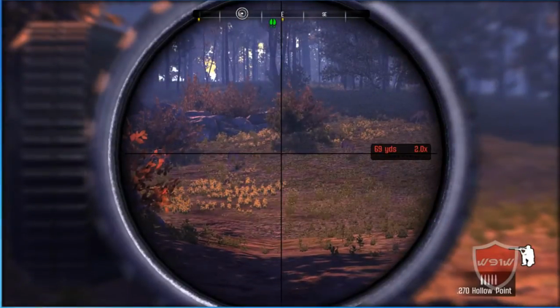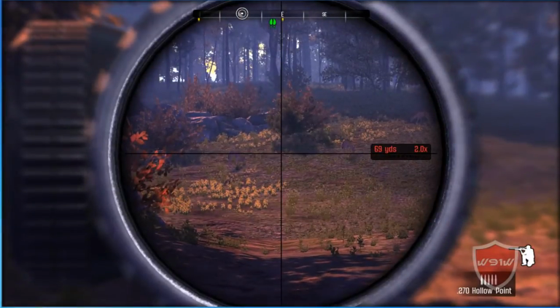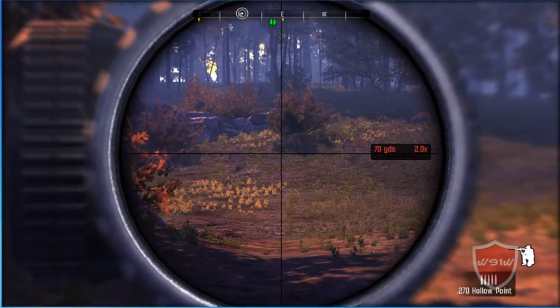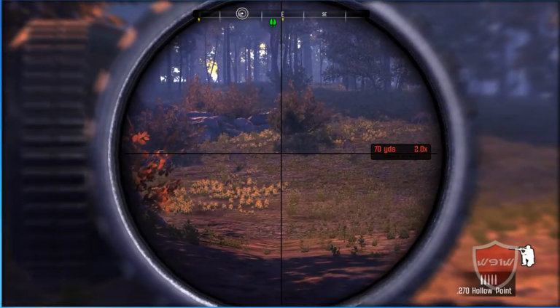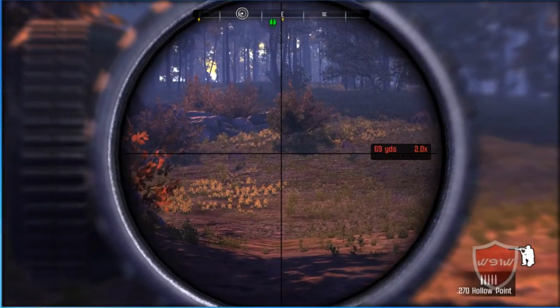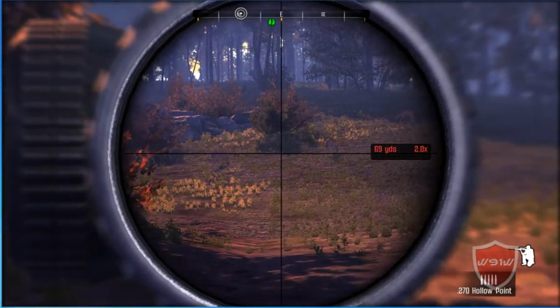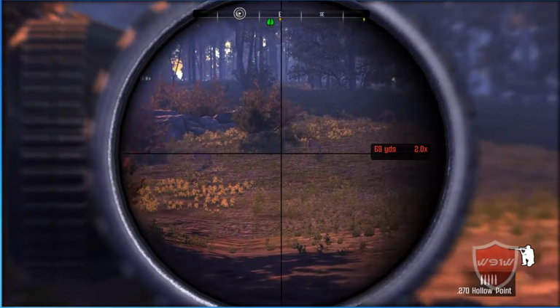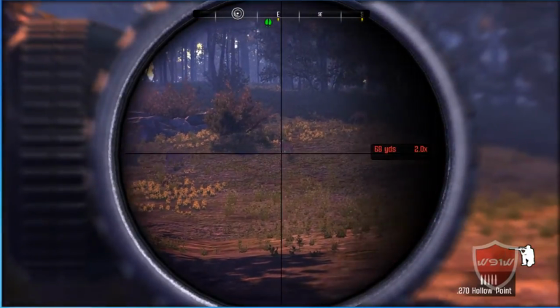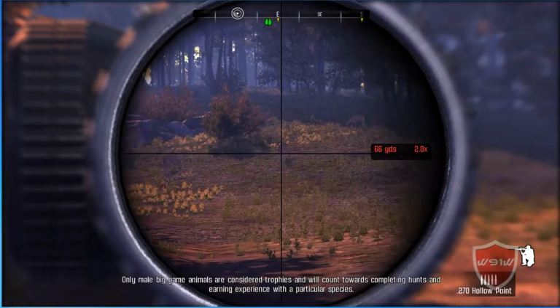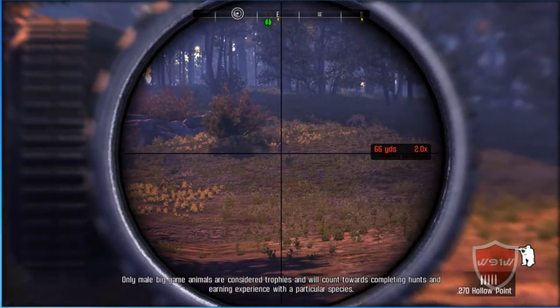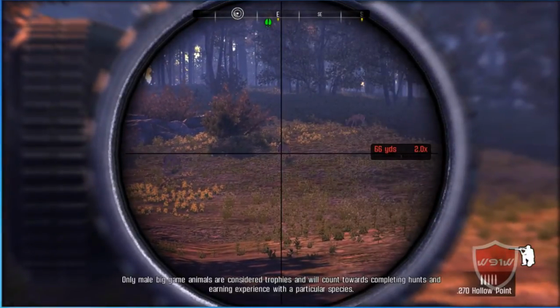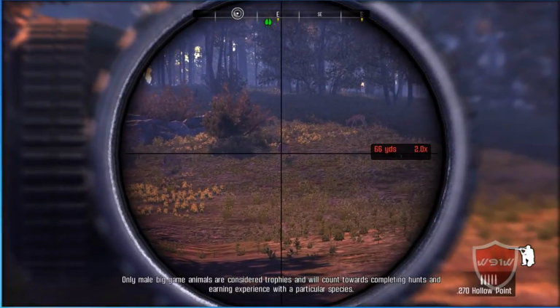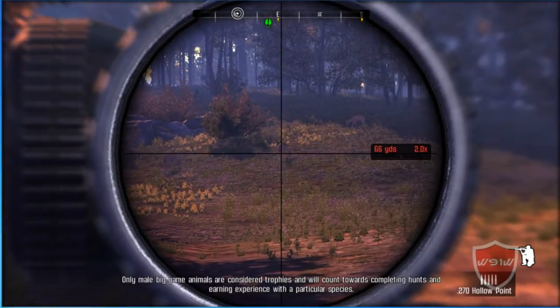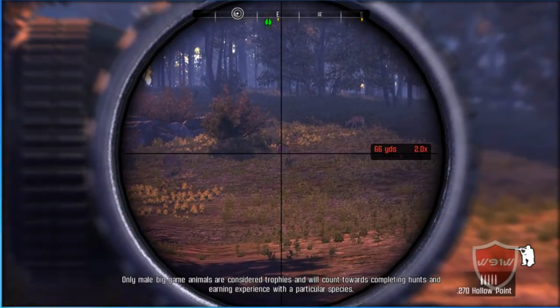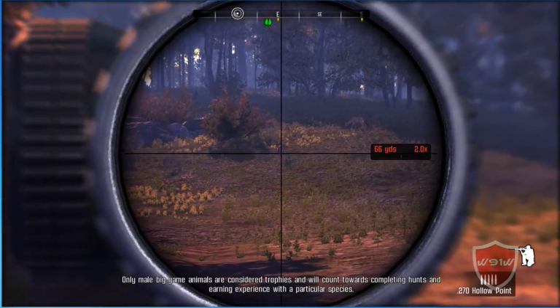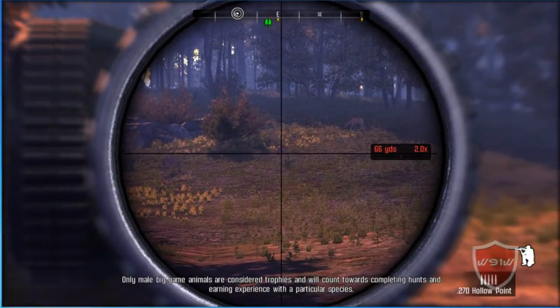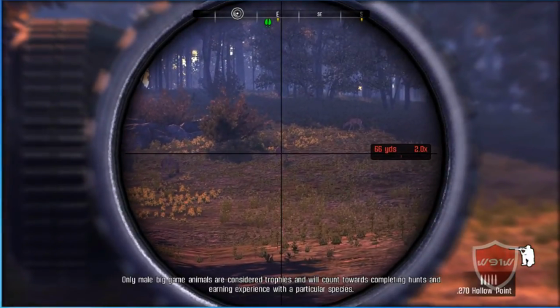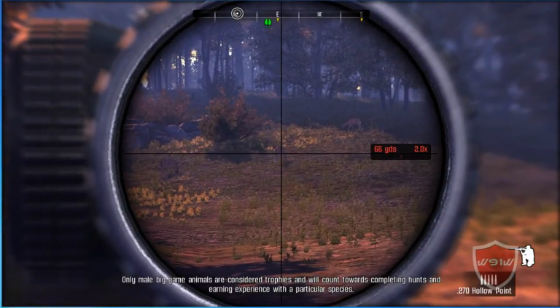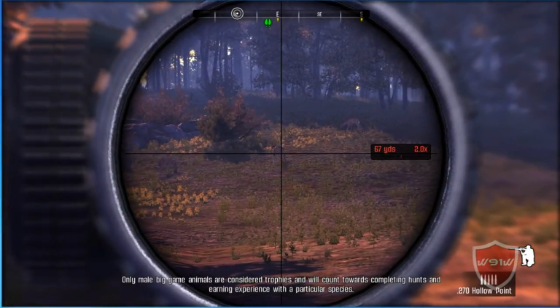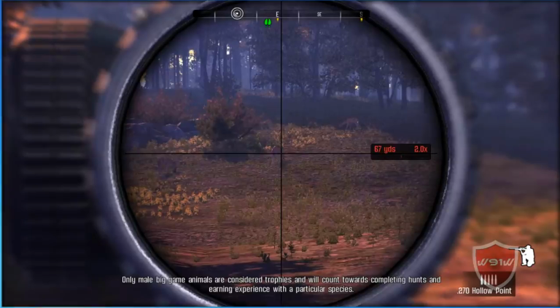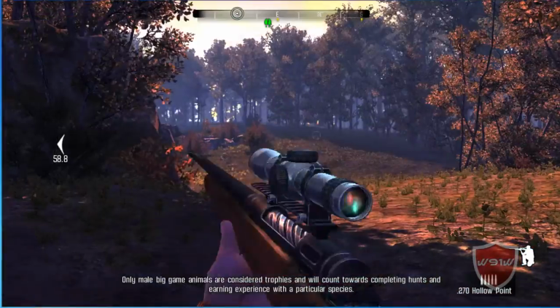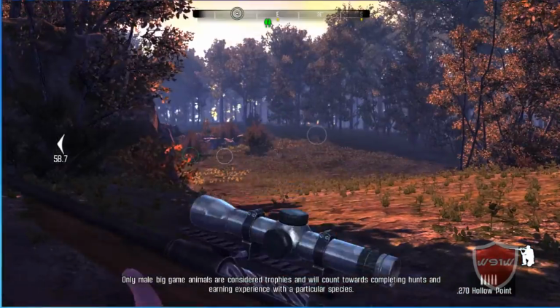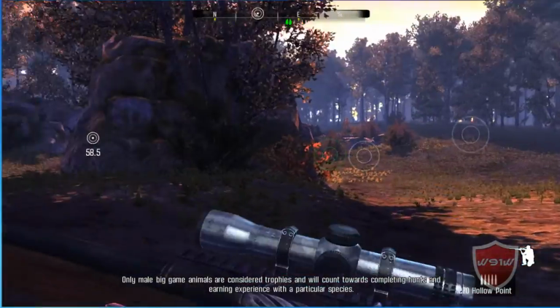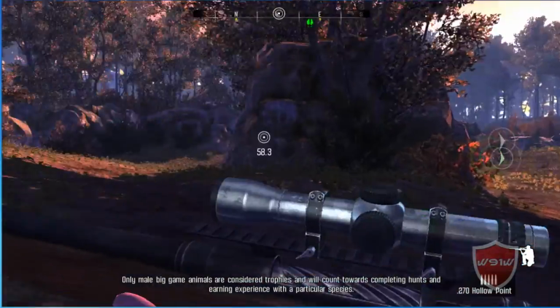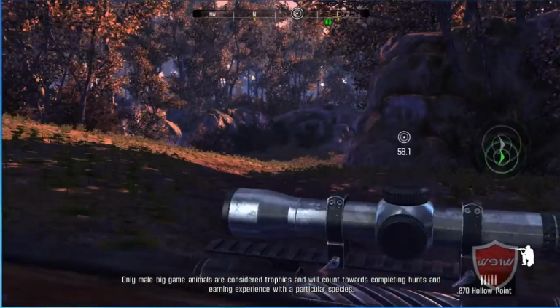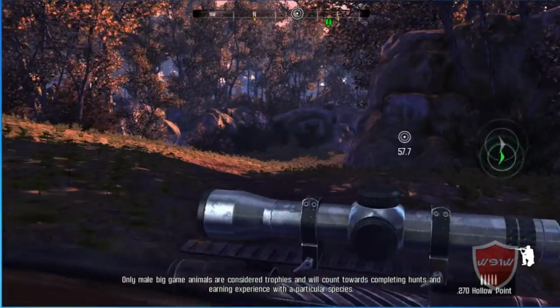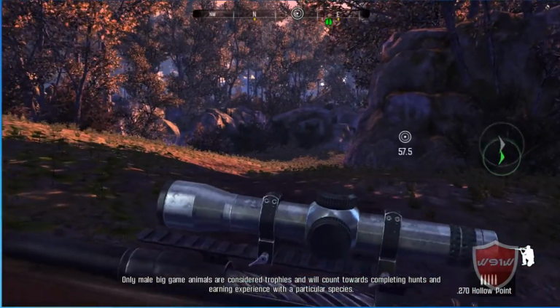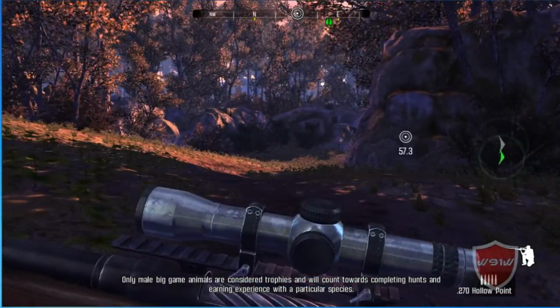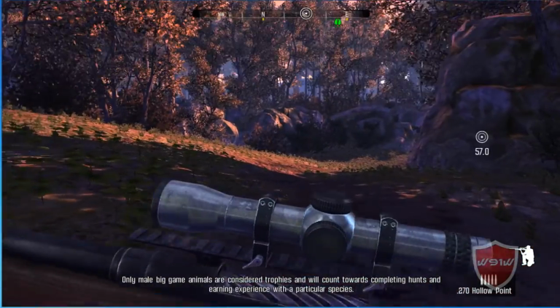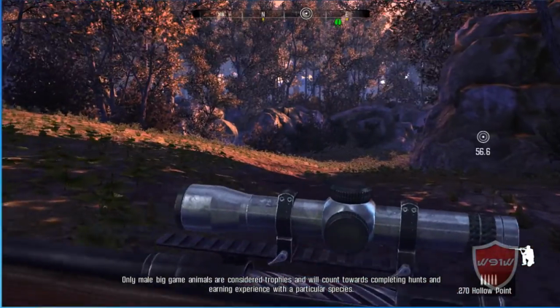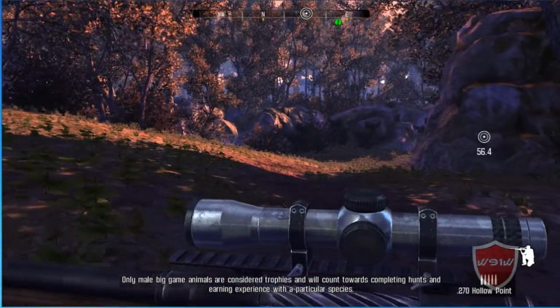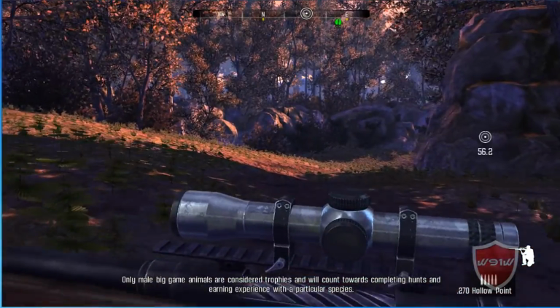I'll set some new coordinates to your map. Head to that waypoint and see if you can't spot that buck. He should be just up ahead.